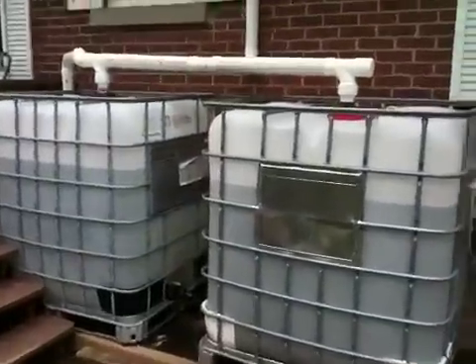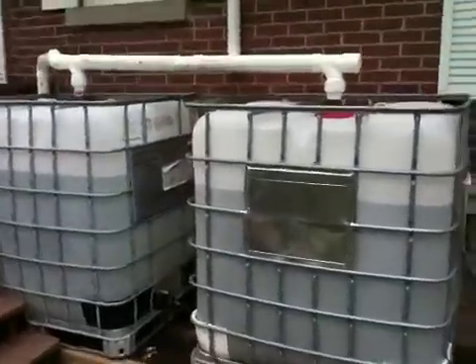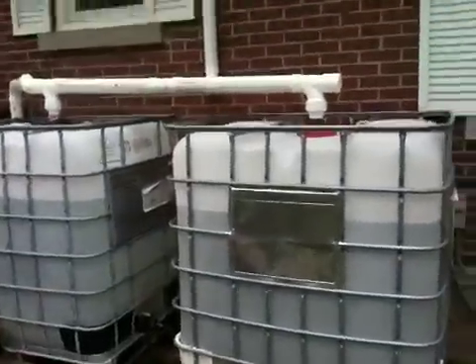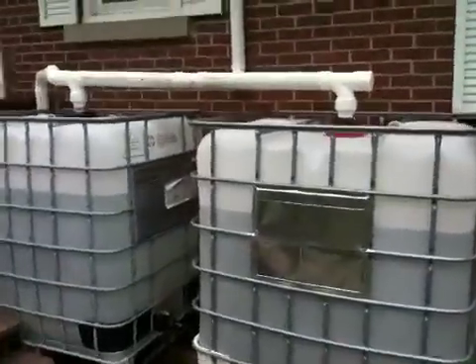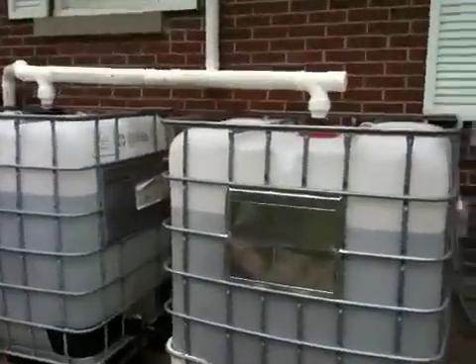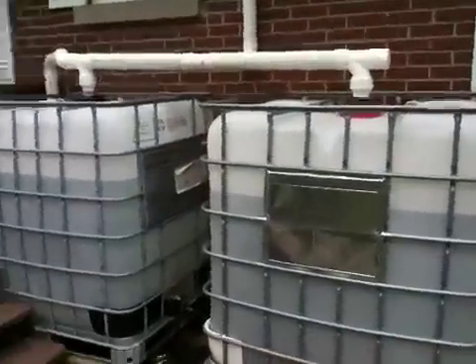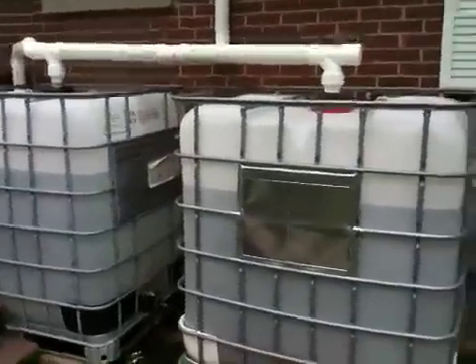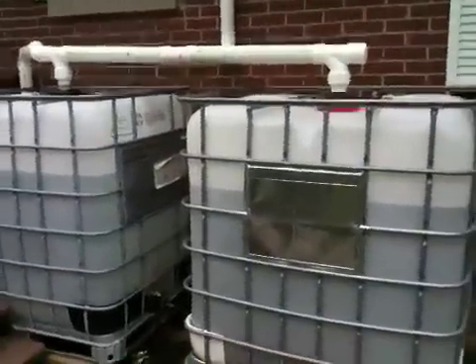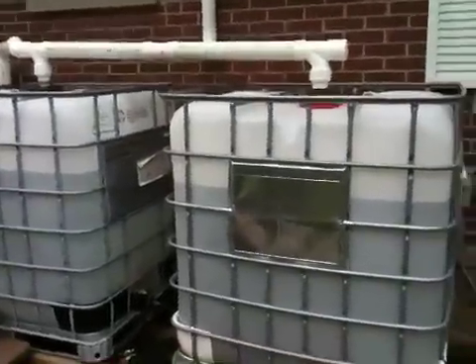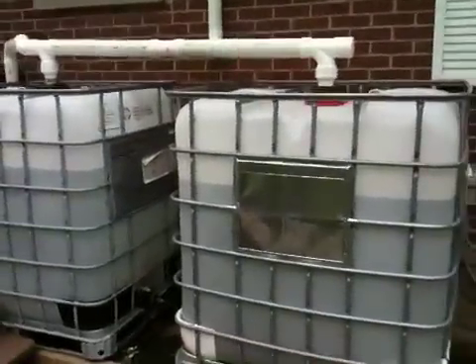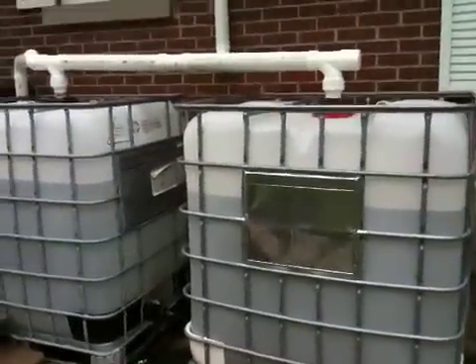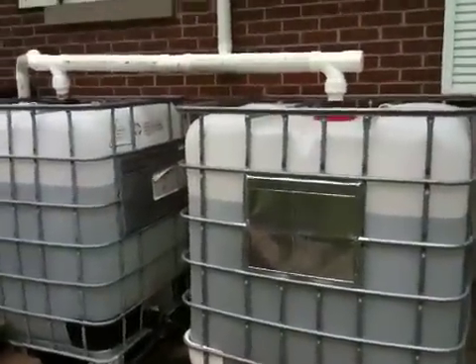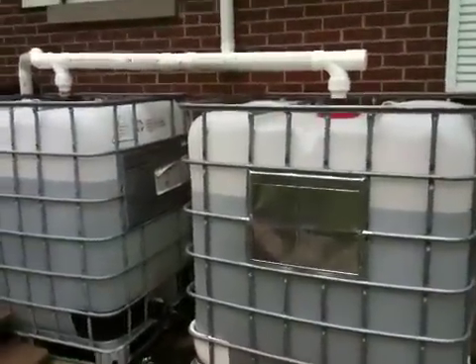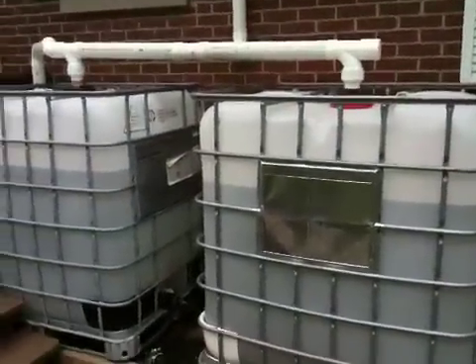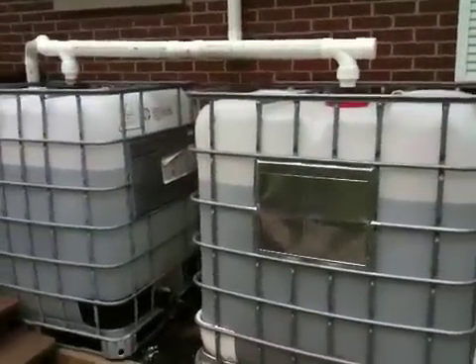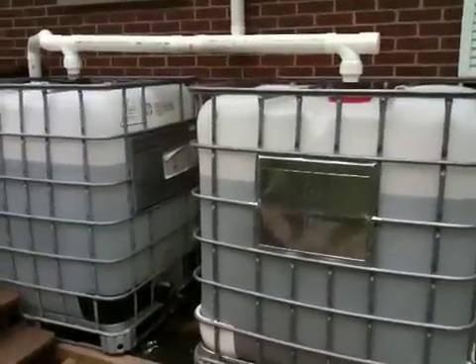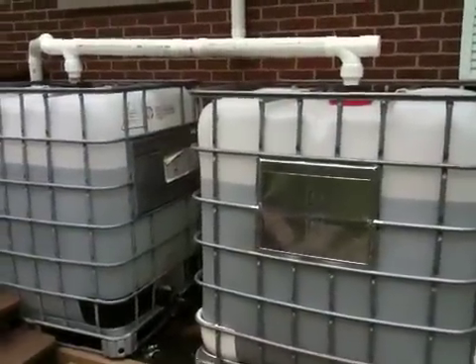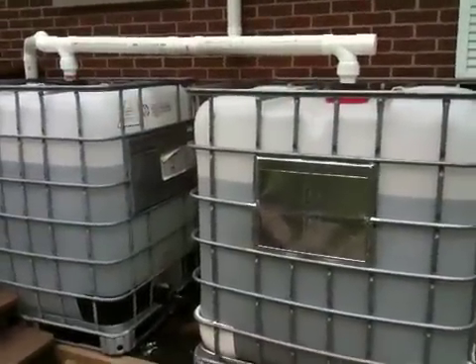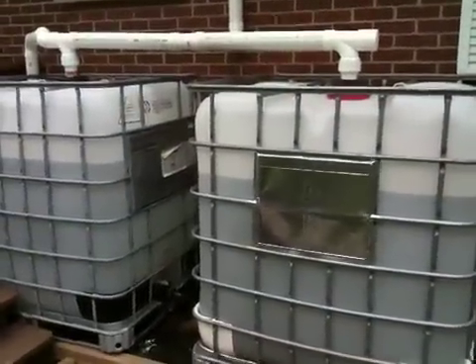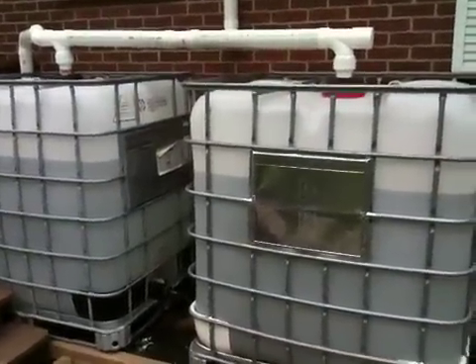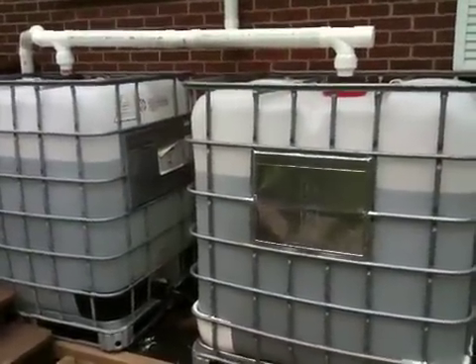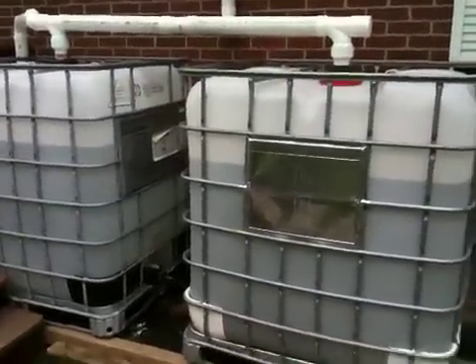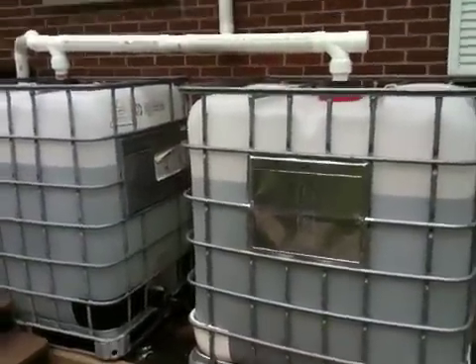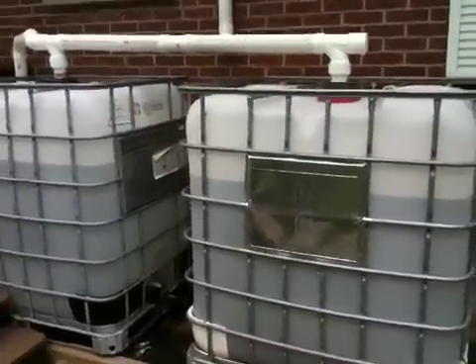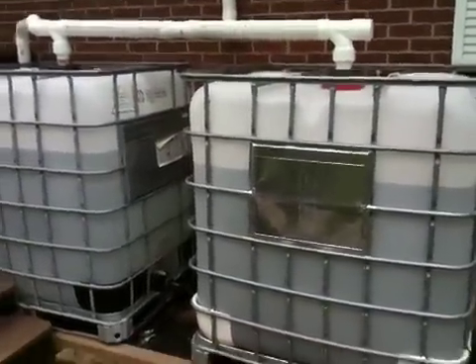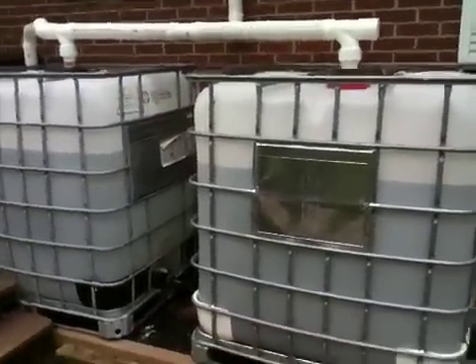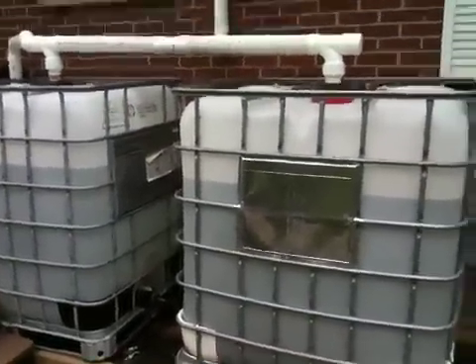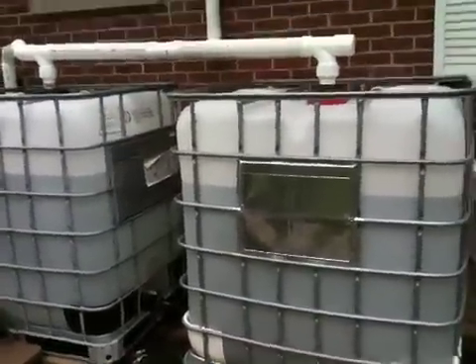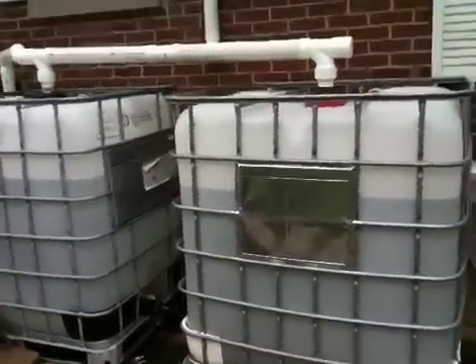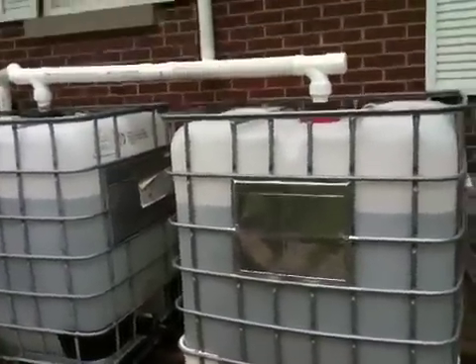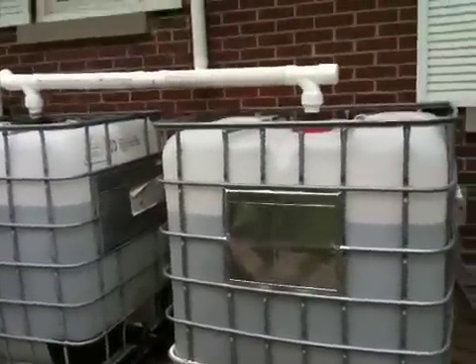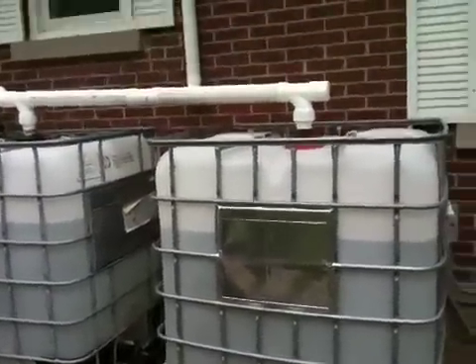Ok YouTube, I just want to do an update on my rain barrel tanks that I installed on the house. I'll try and keep this video as short as possible.